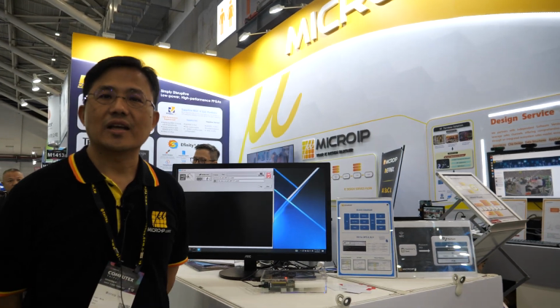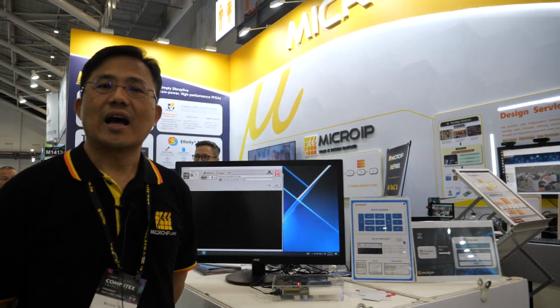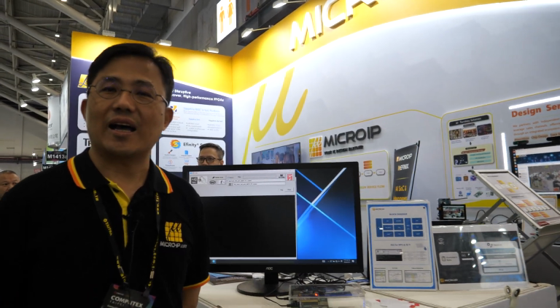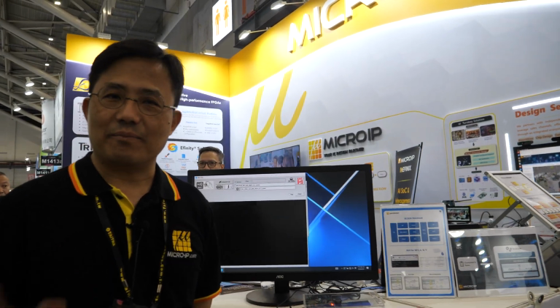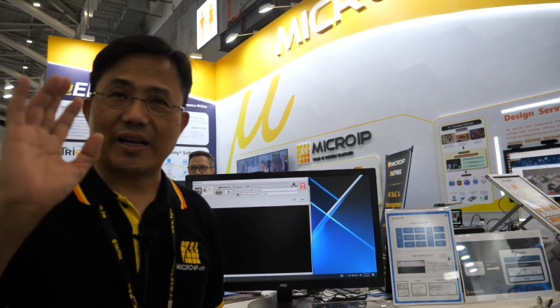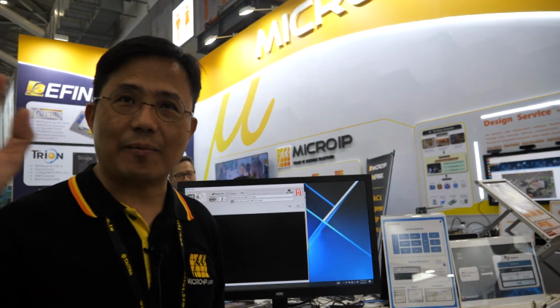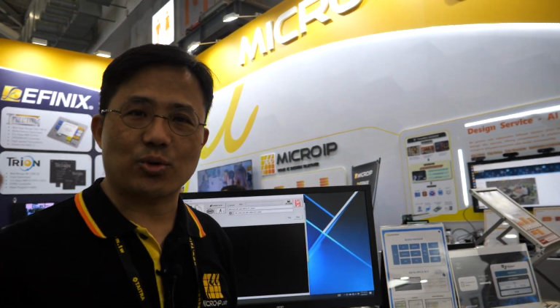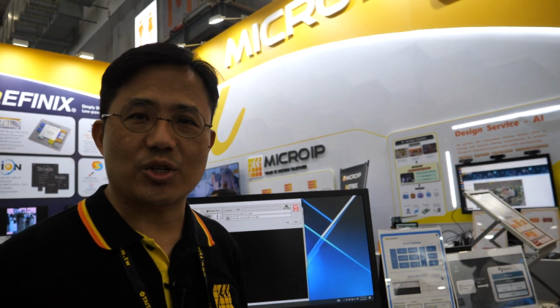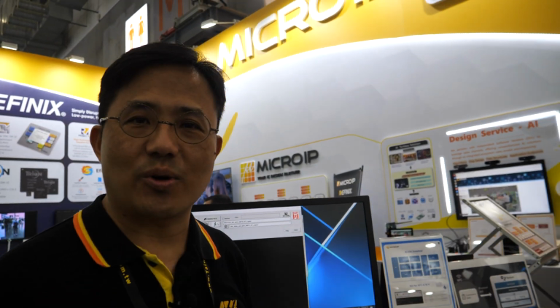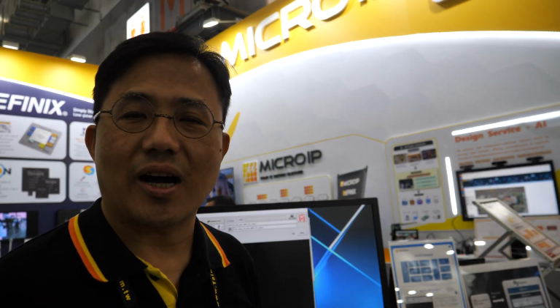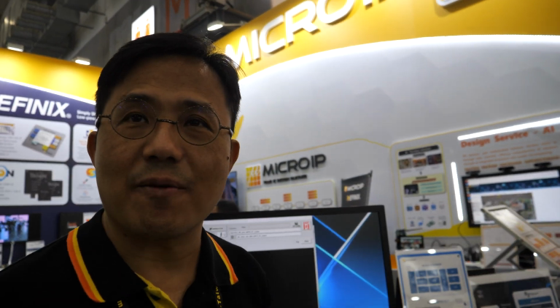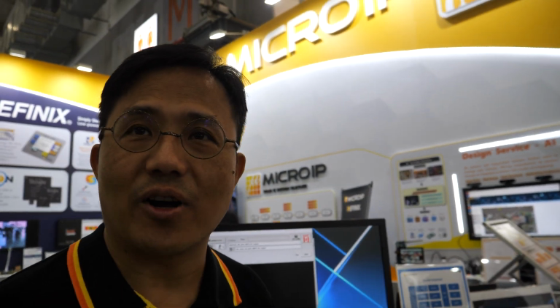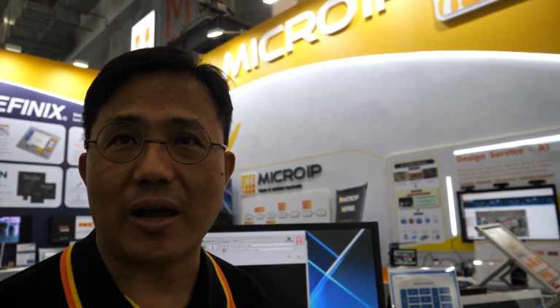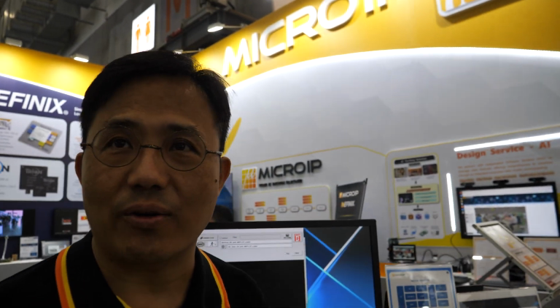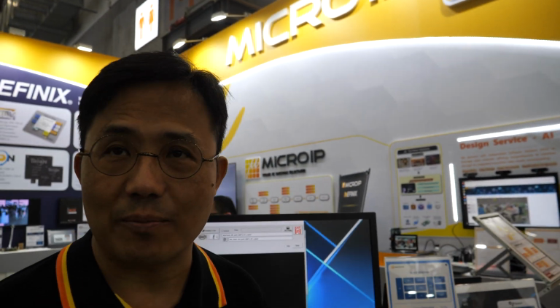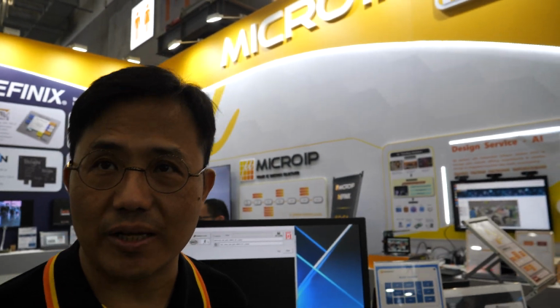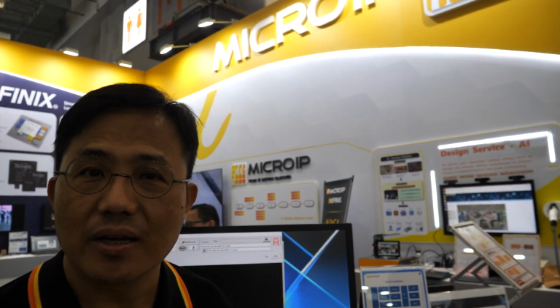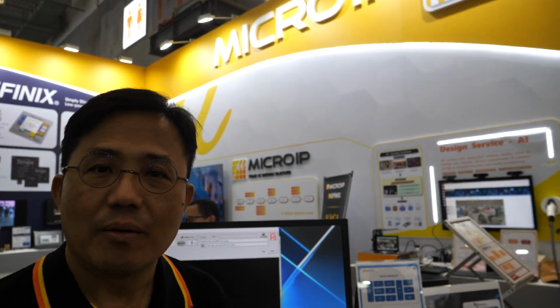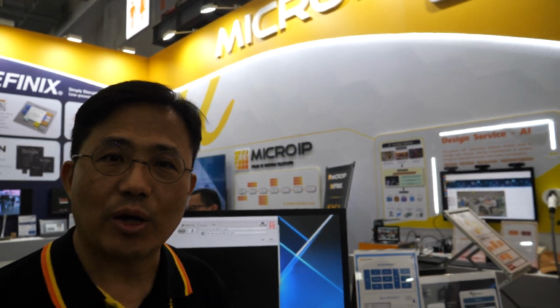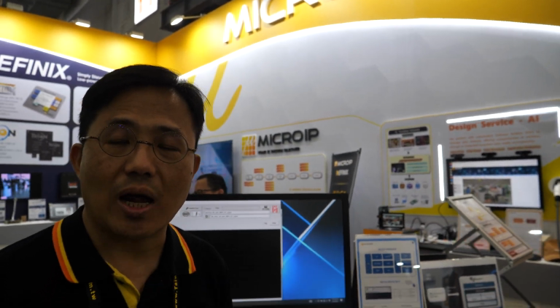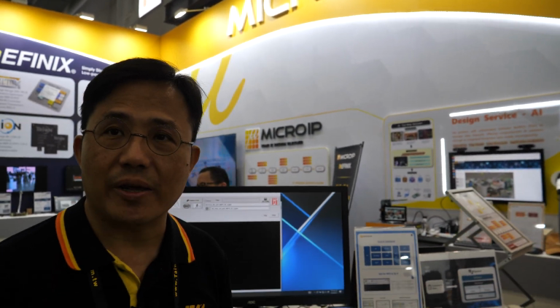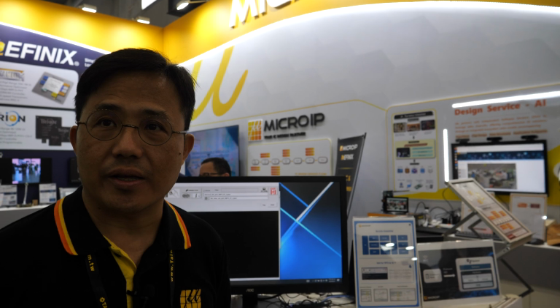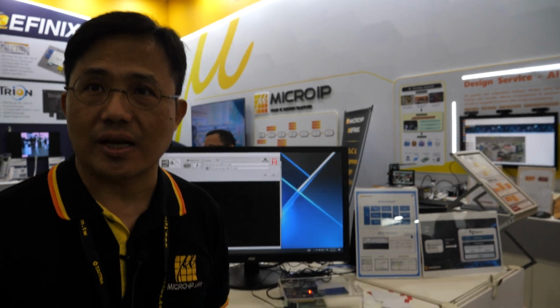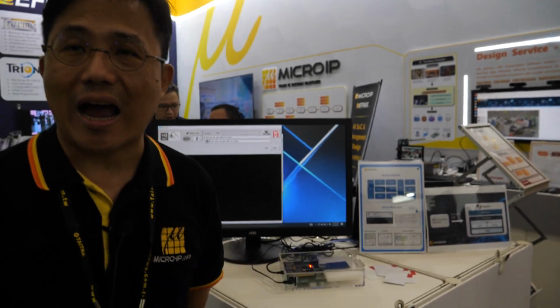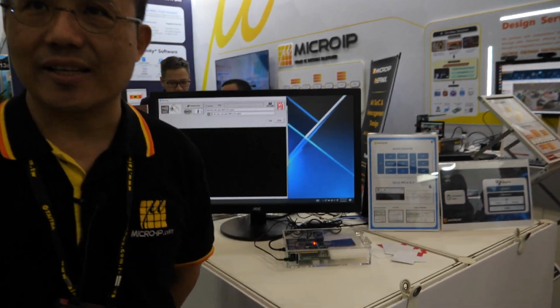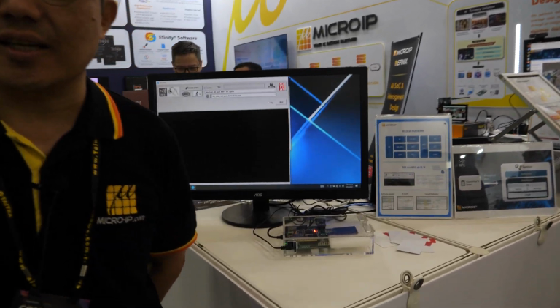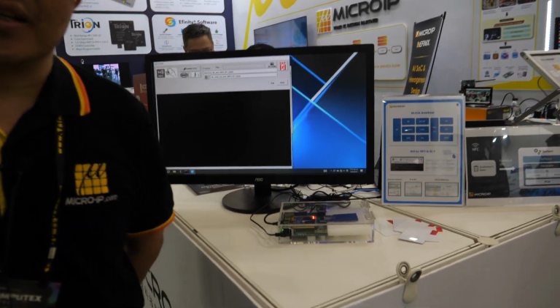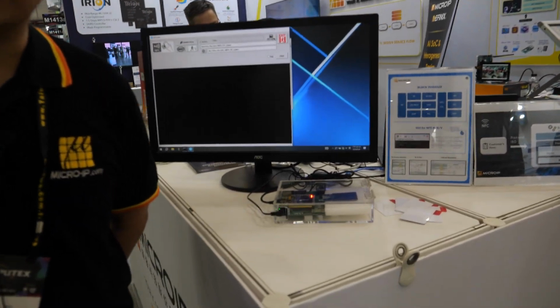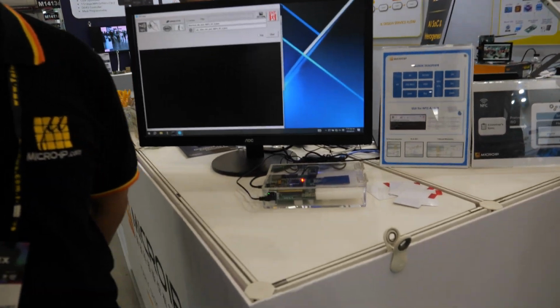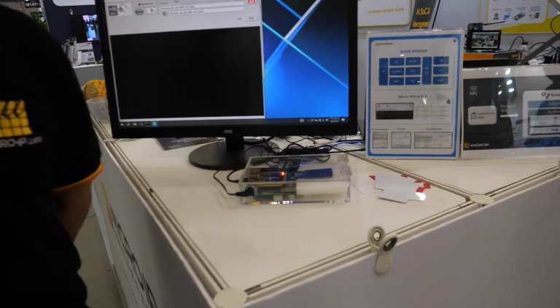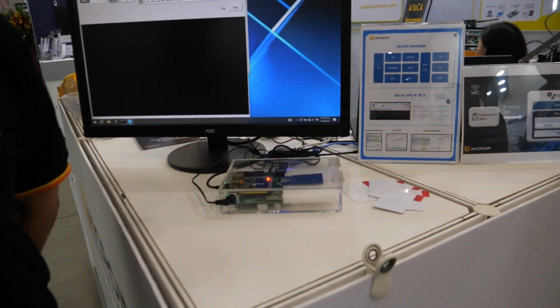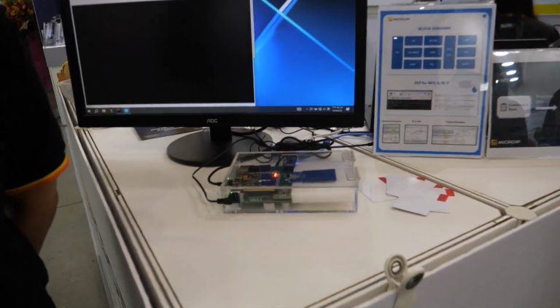Hi, my name is Roger Wang. I'm from Micro IP. Micro IP is an IC design service company.